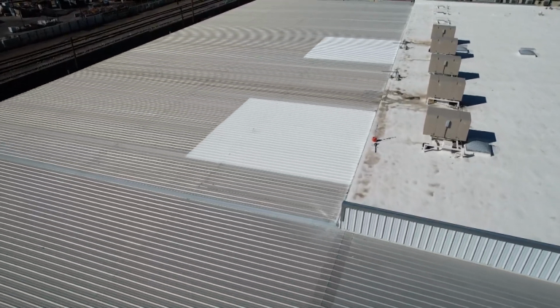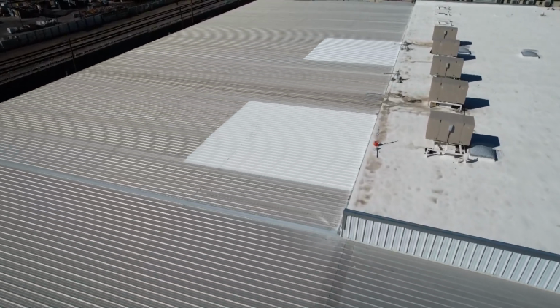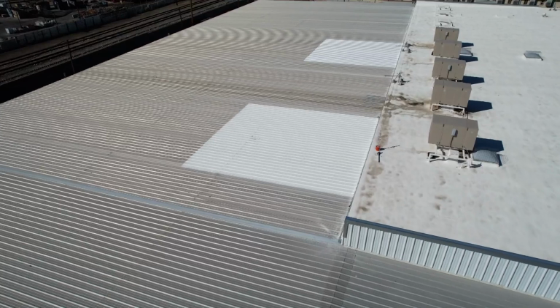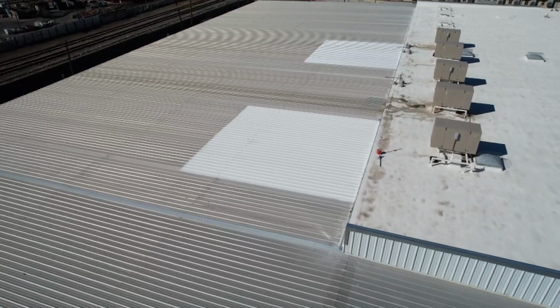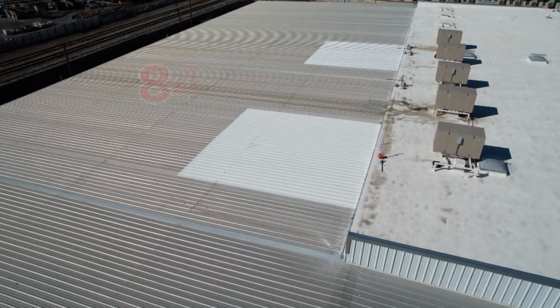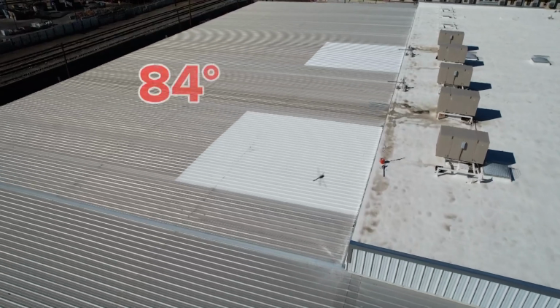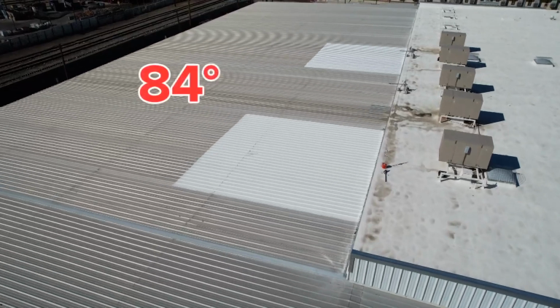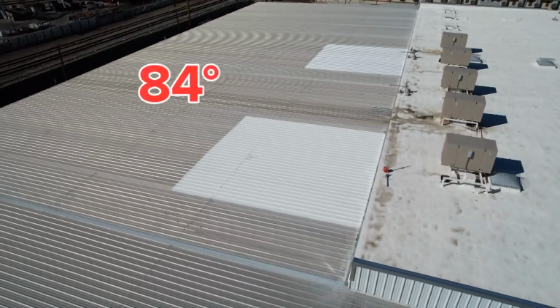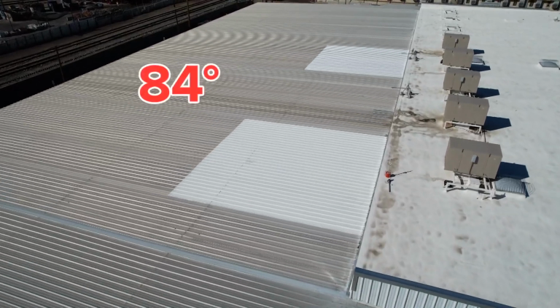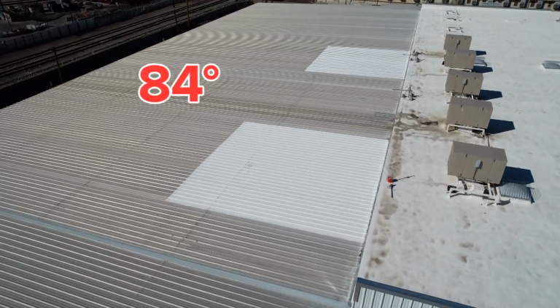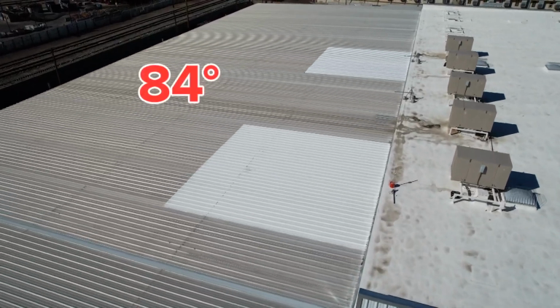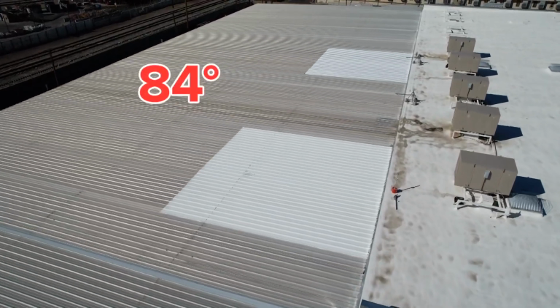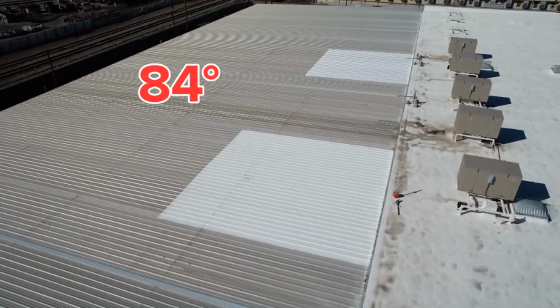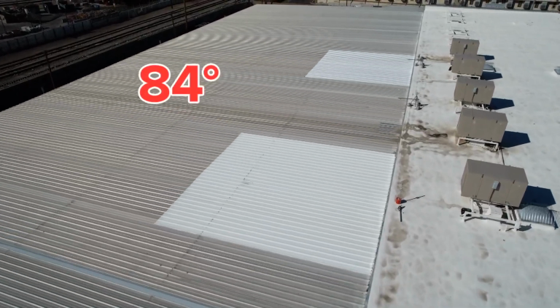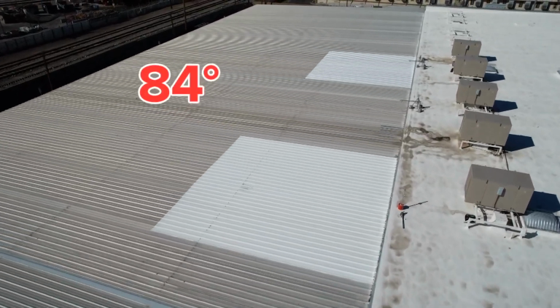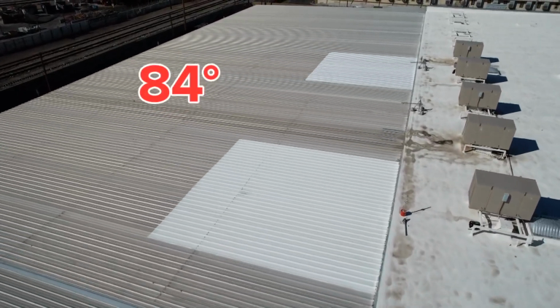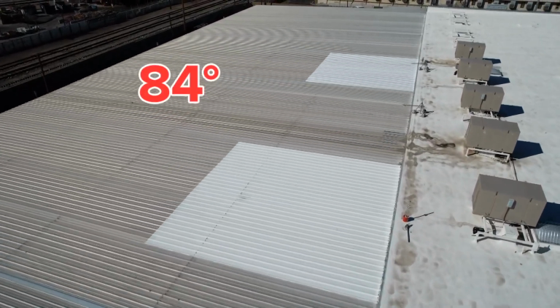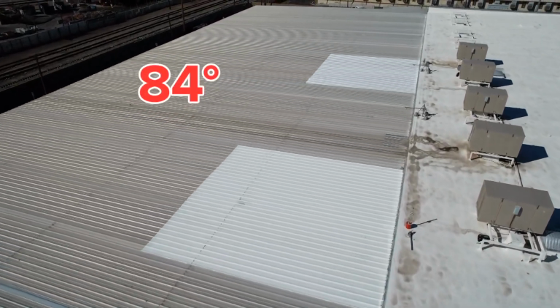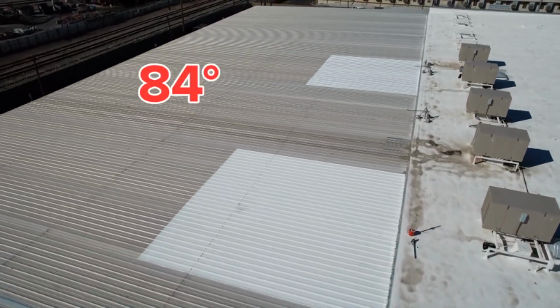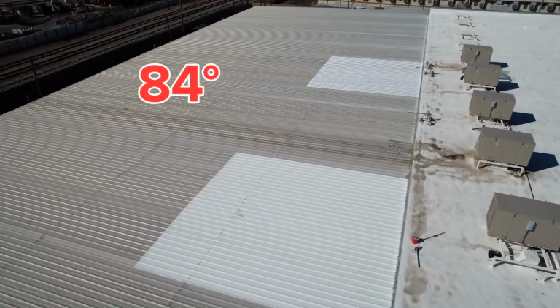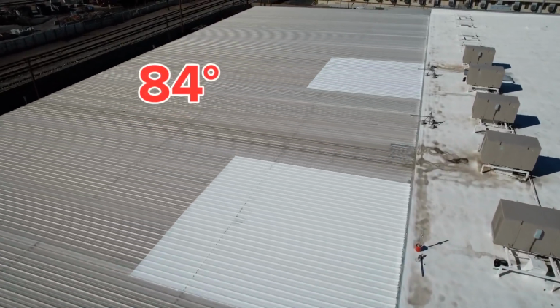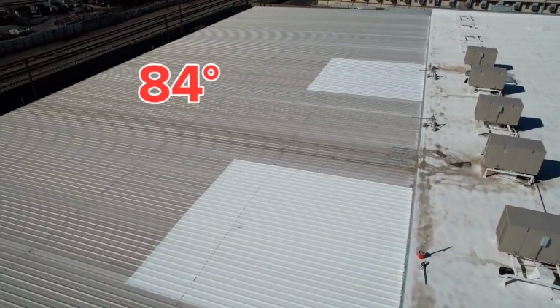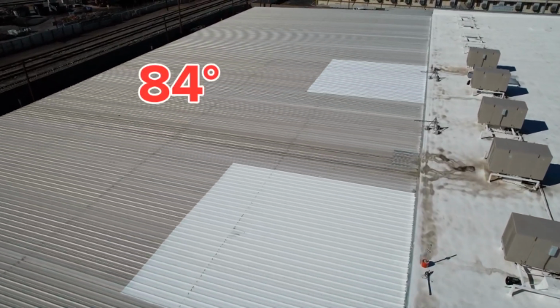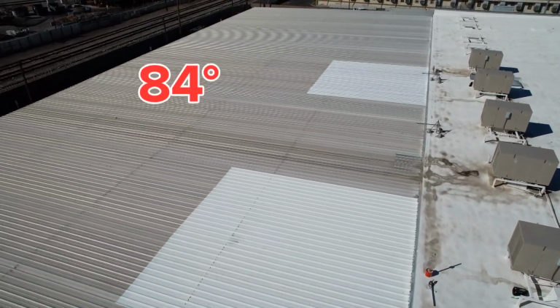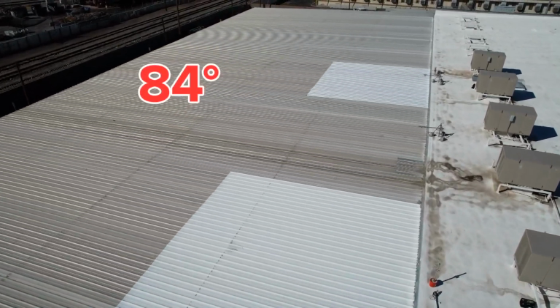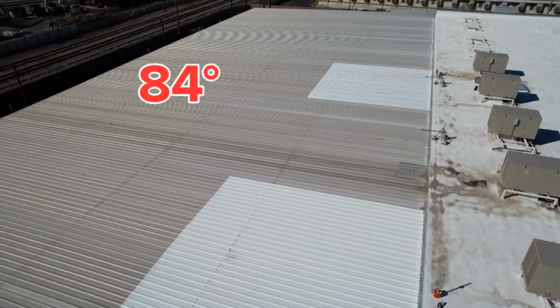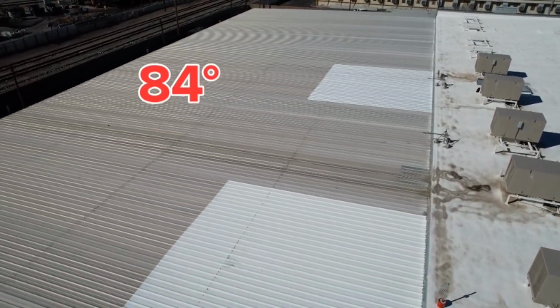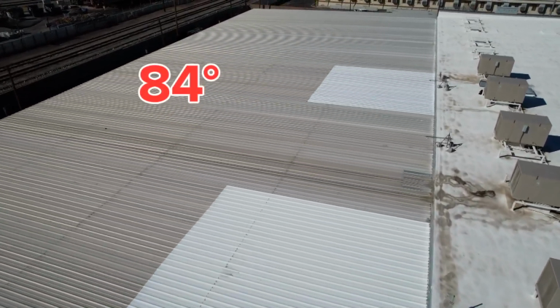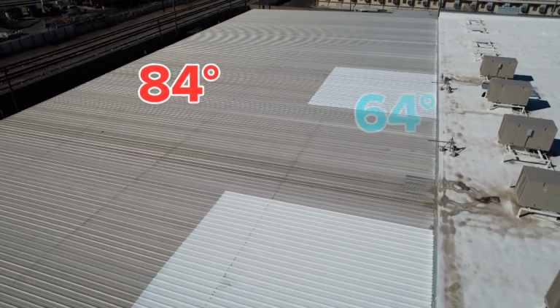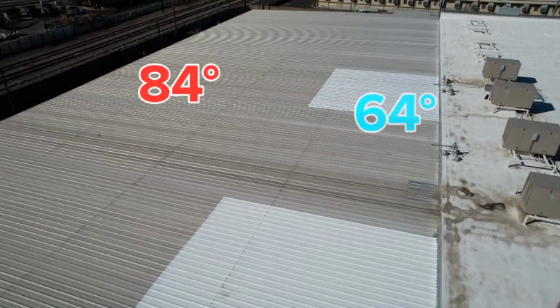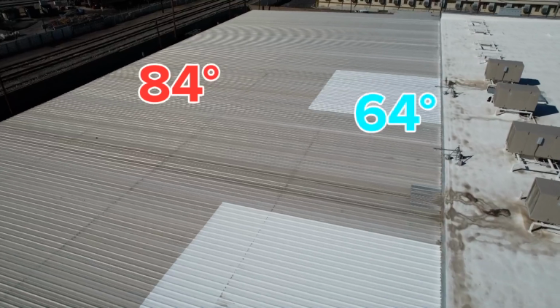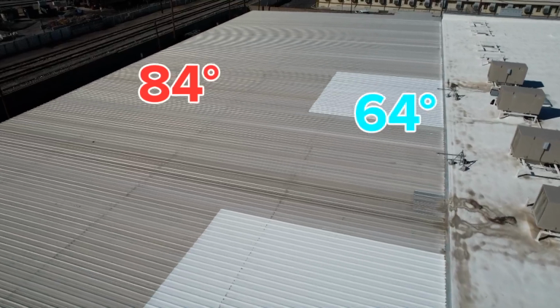The surface temperature of the exposed metal was 84 degrees. The cool film surface temperature was 64 degrees.